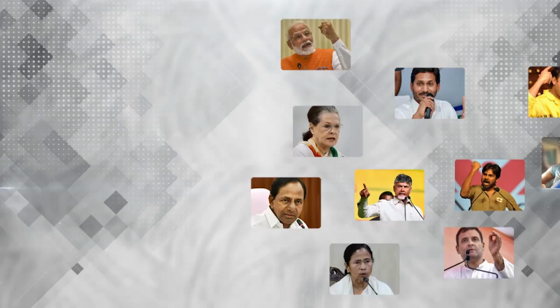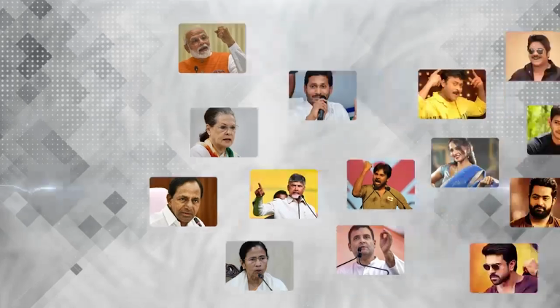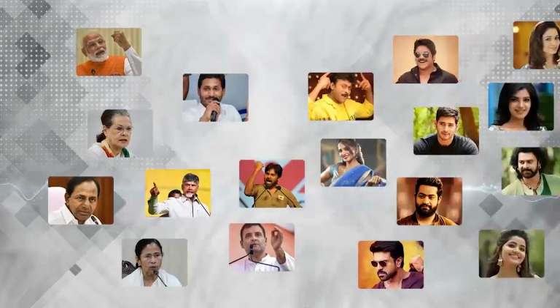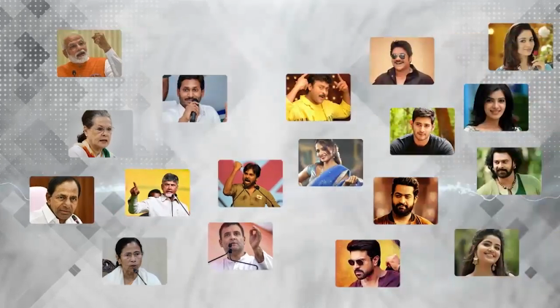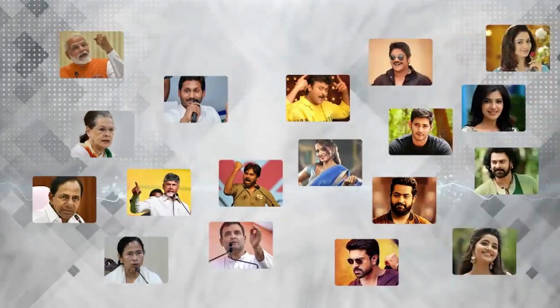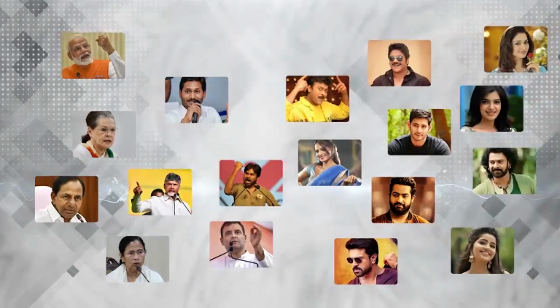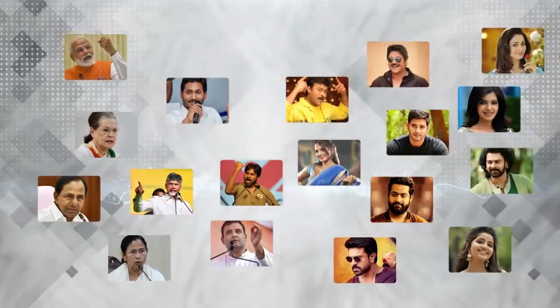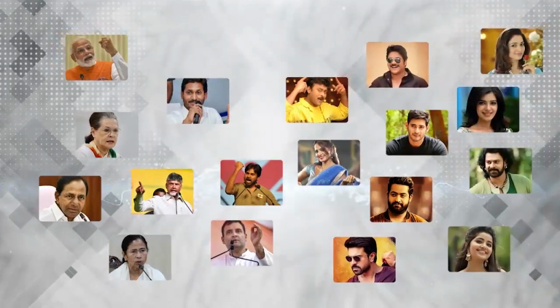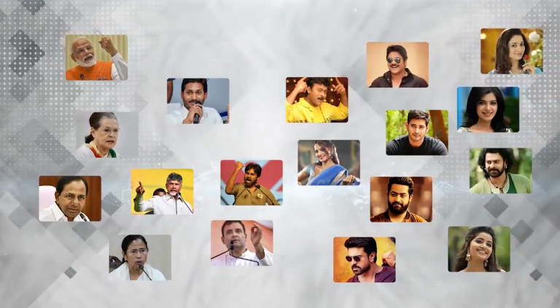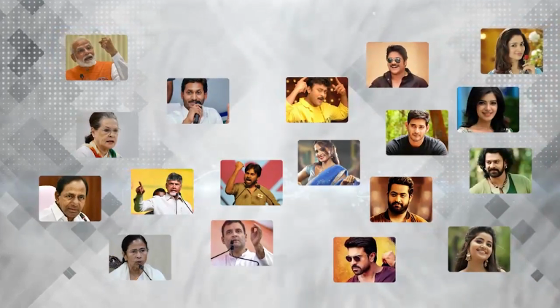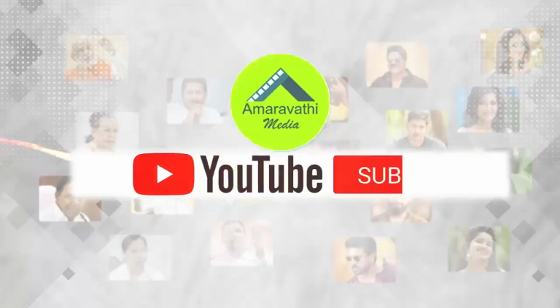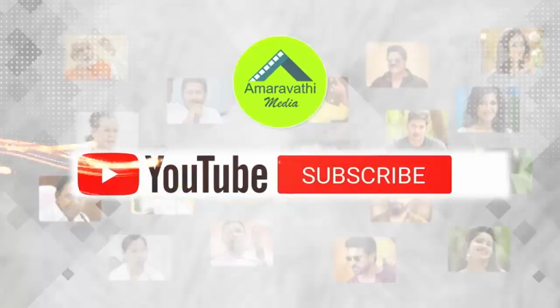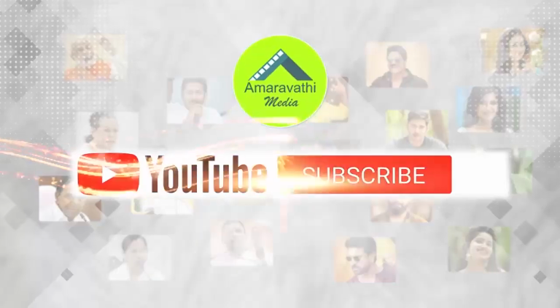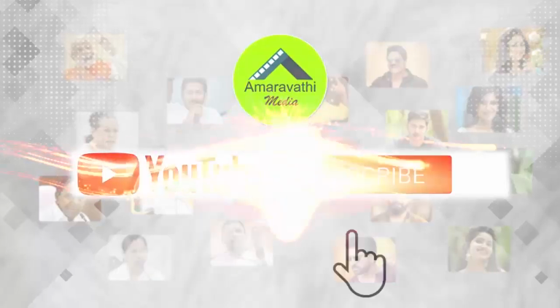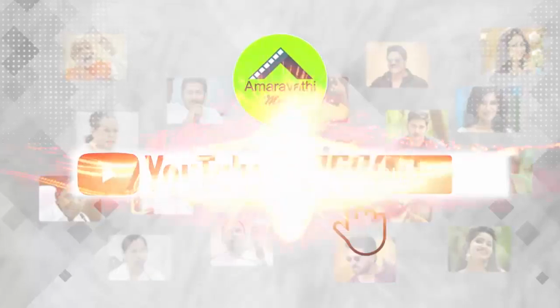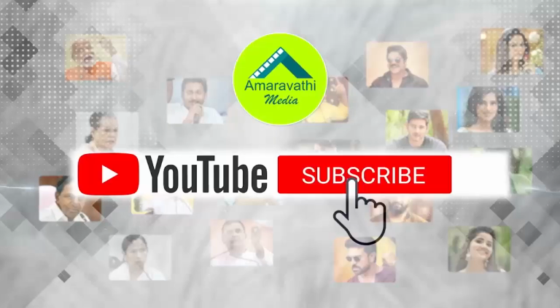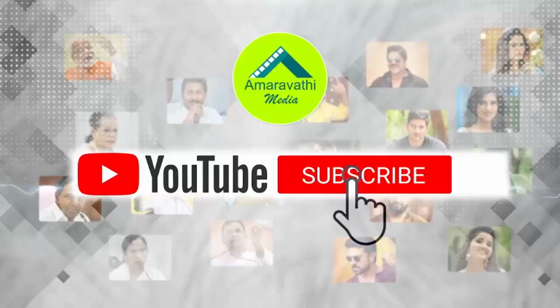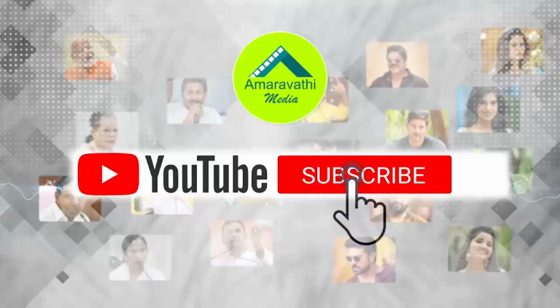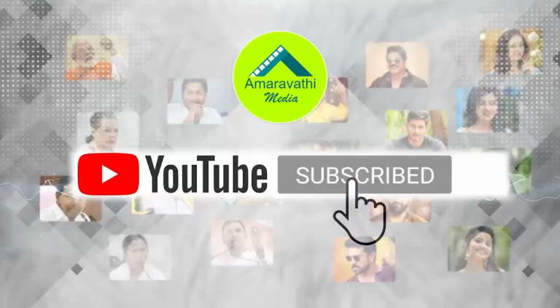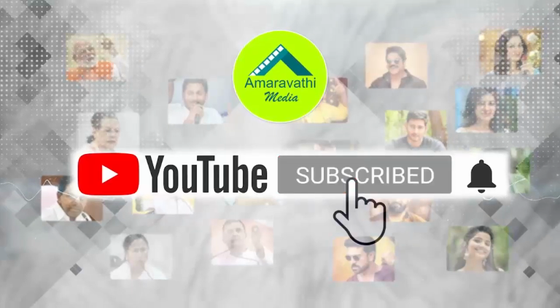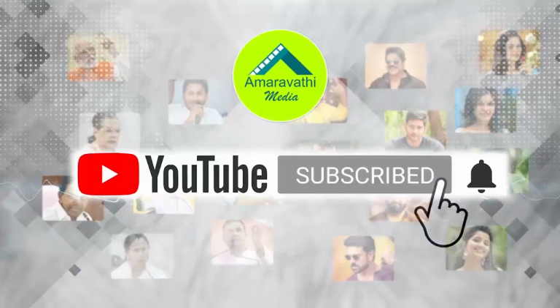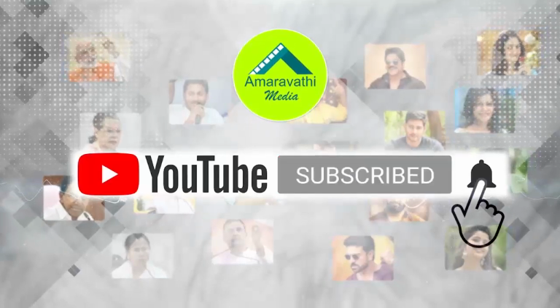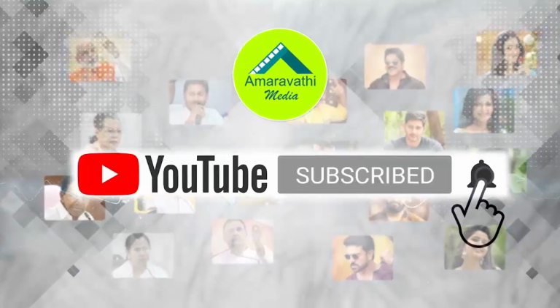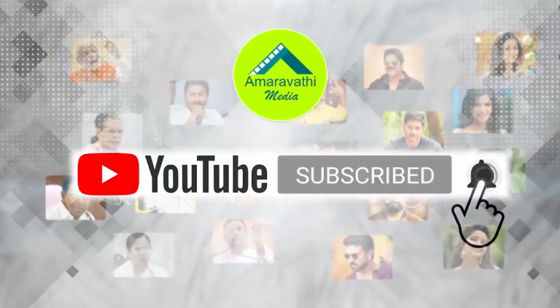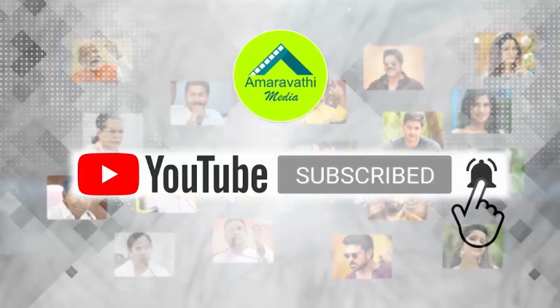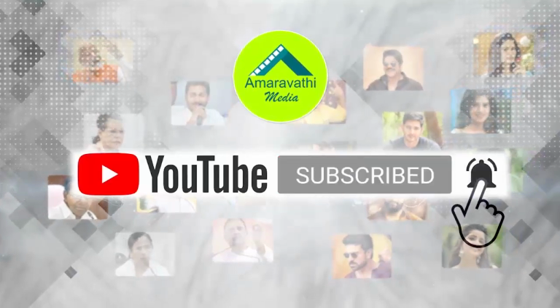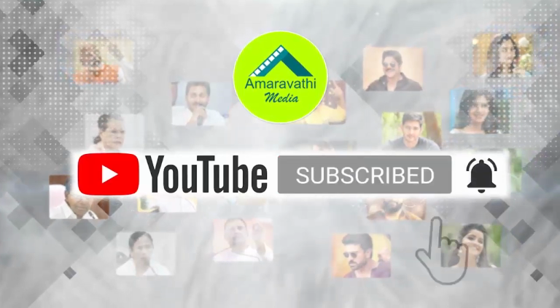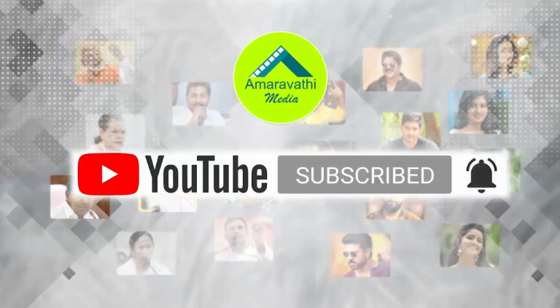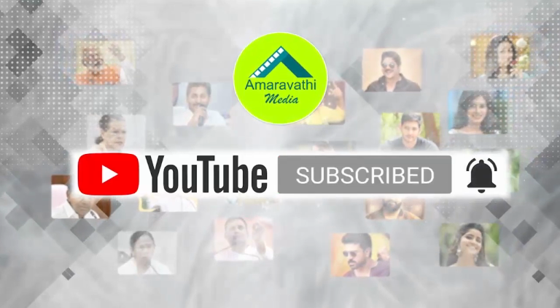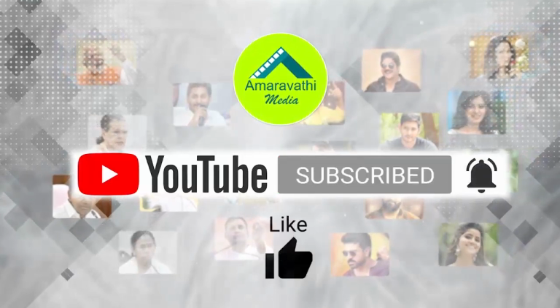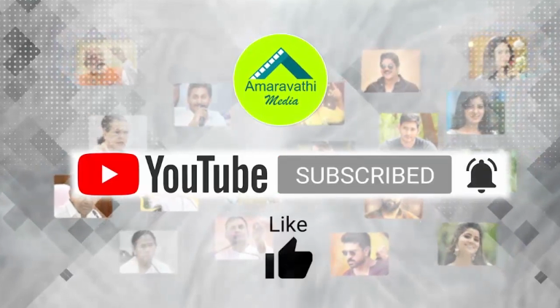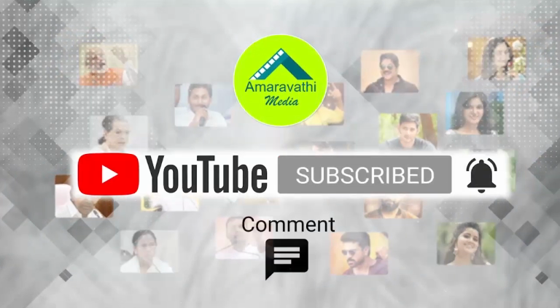Hi friends, please subscribe to Amrawati Media and press the bell icon for more latest updates.